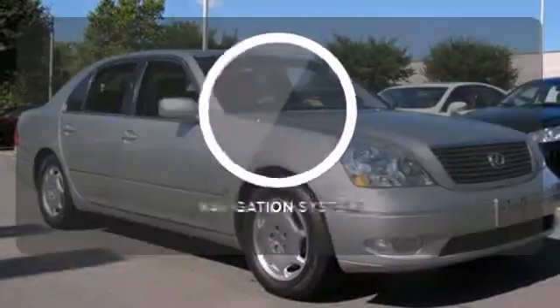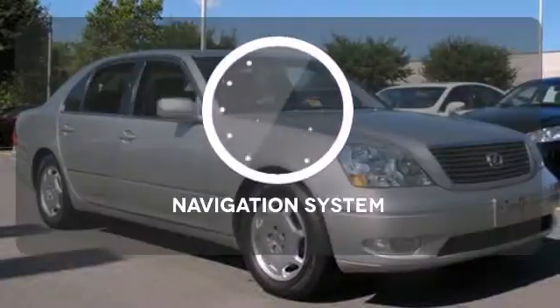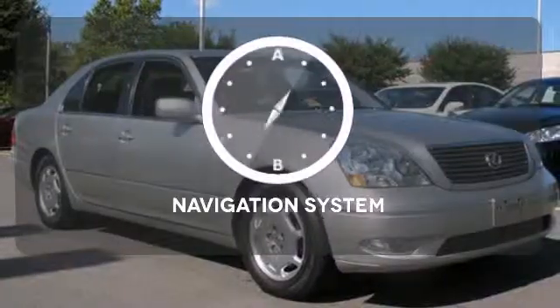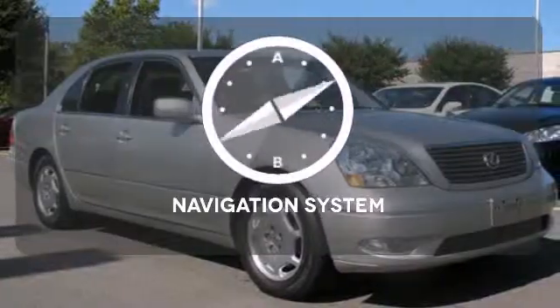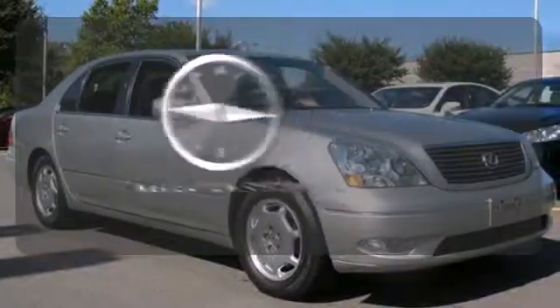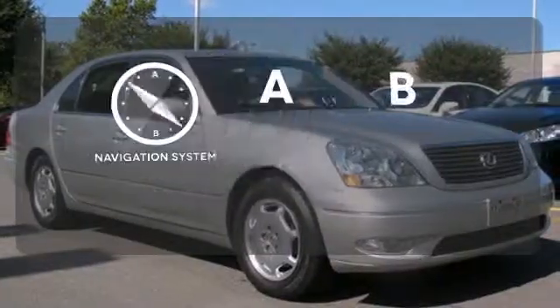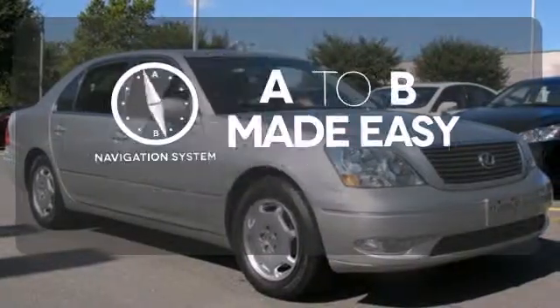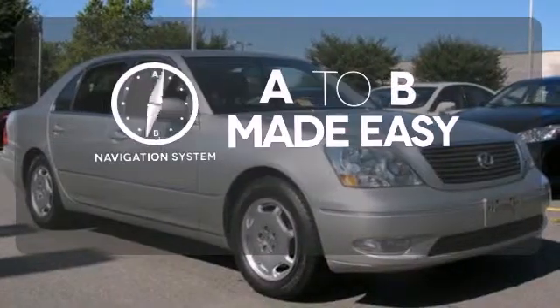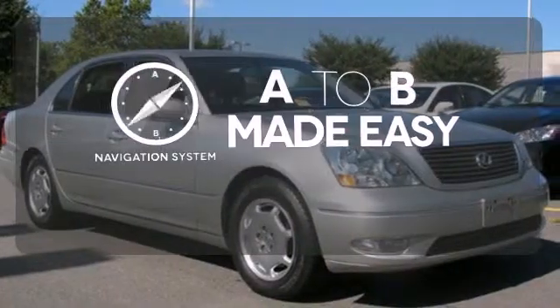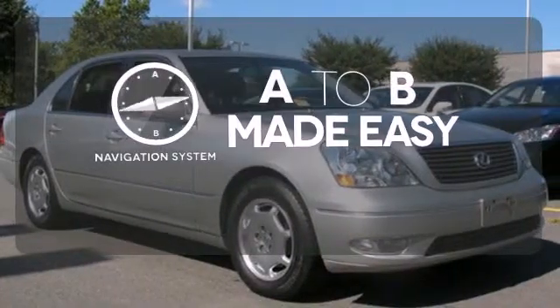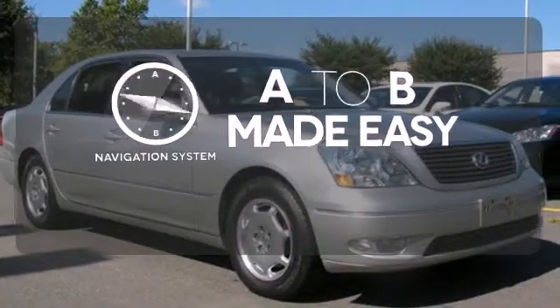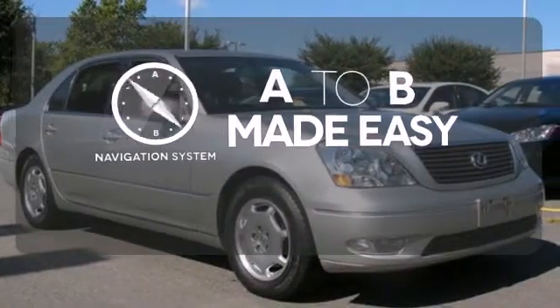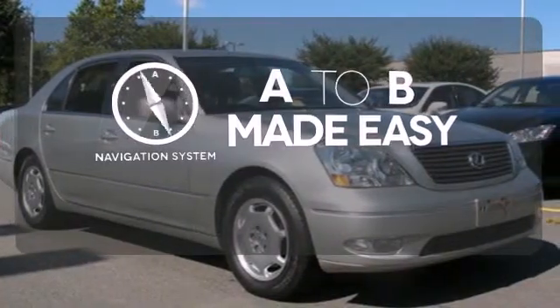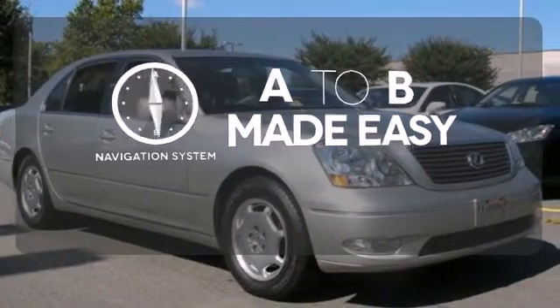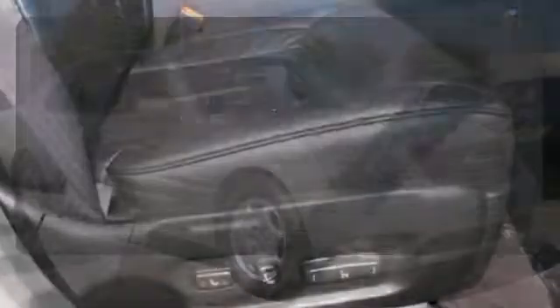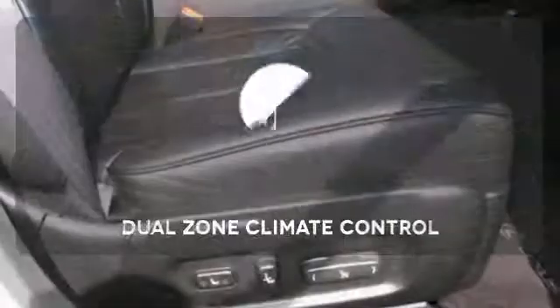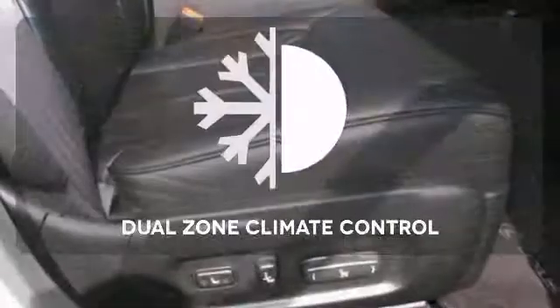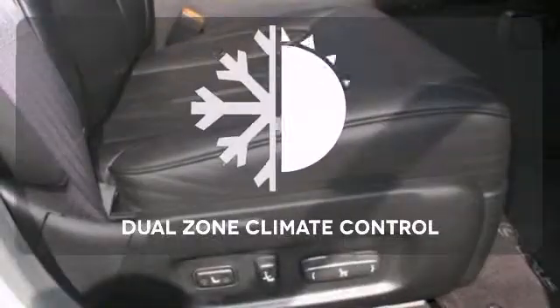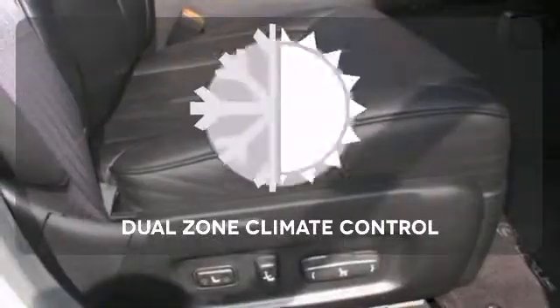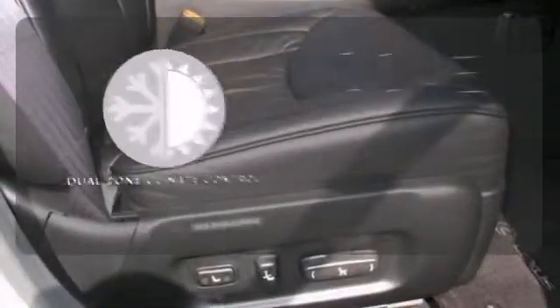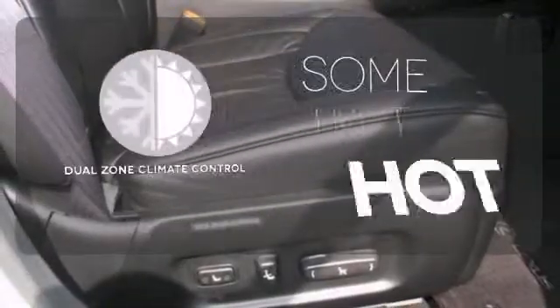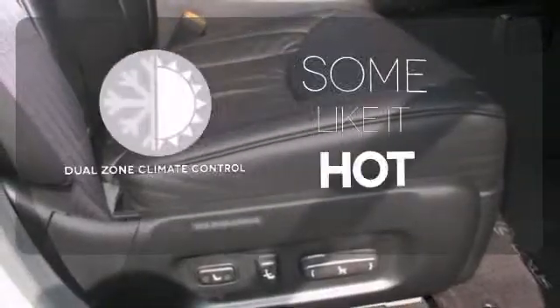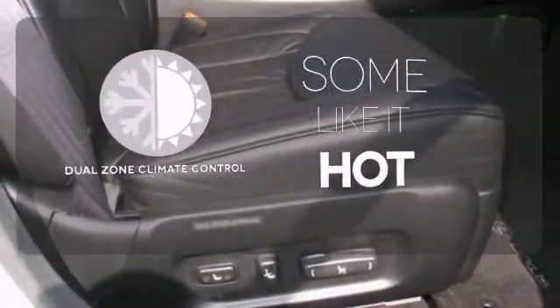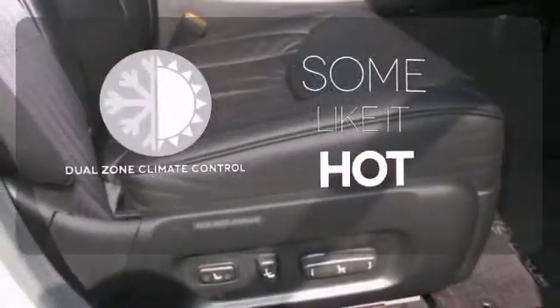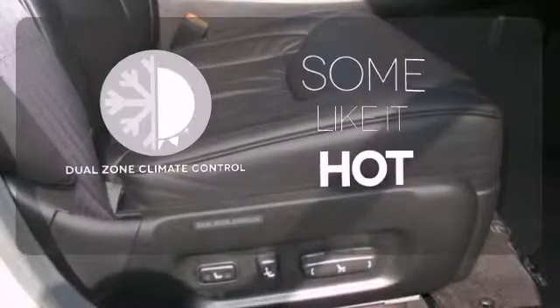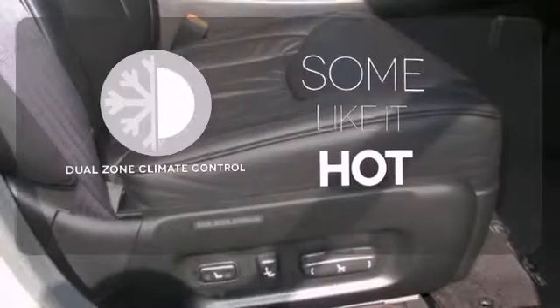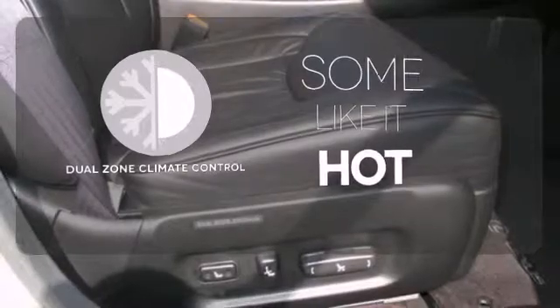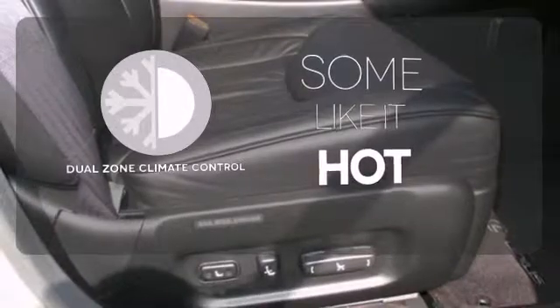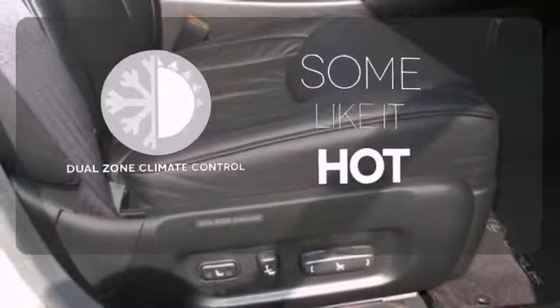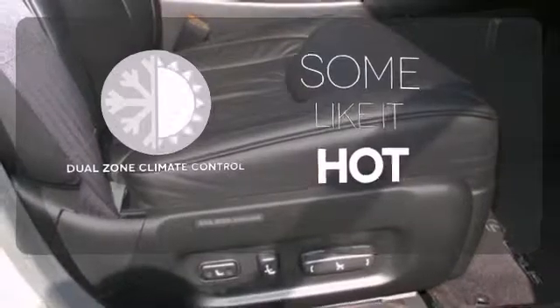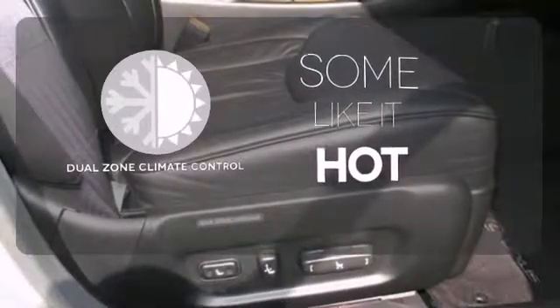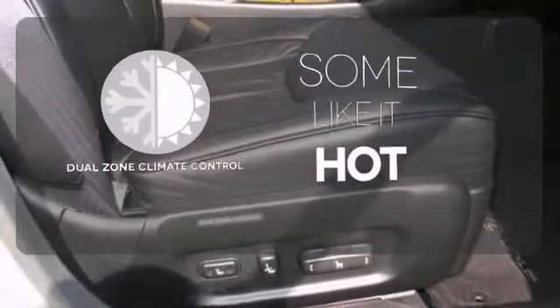Never feel lost again with the navigation system. Dual zone climate control lets you and your passenger pick your personal temperature.